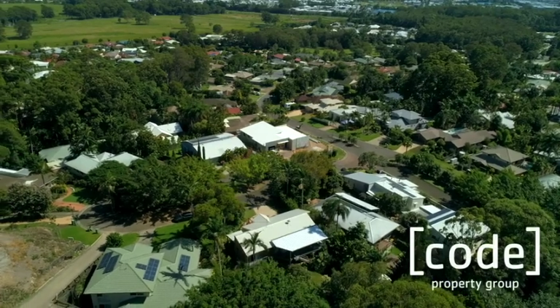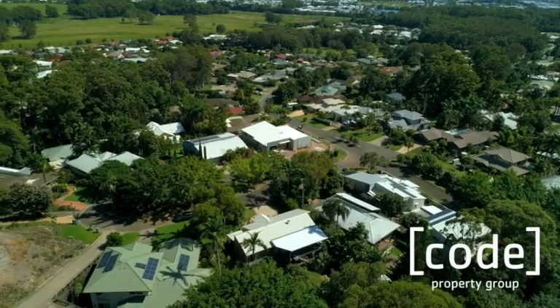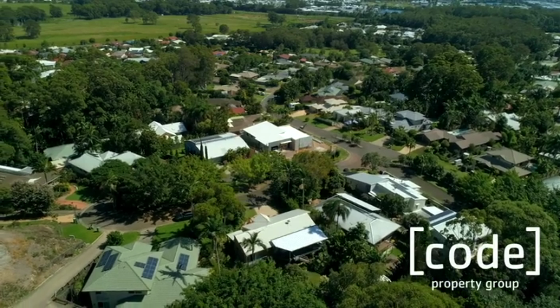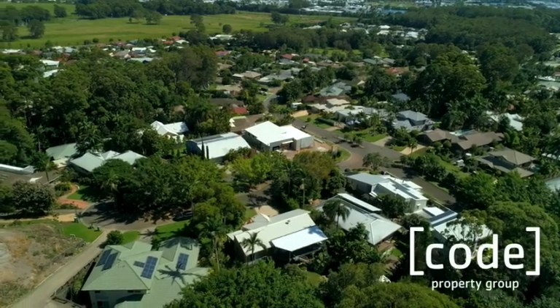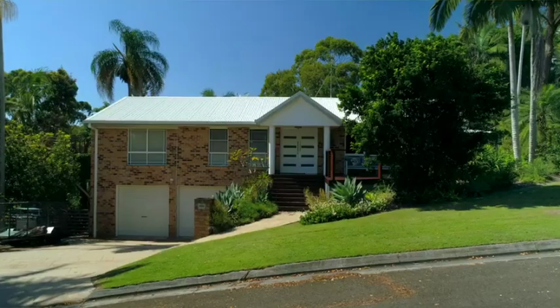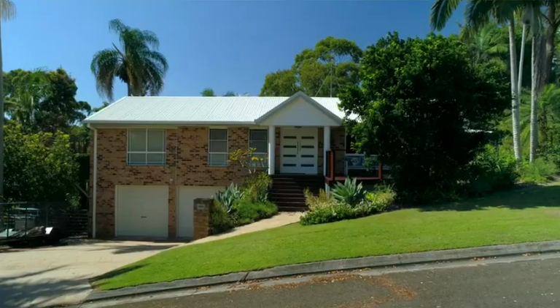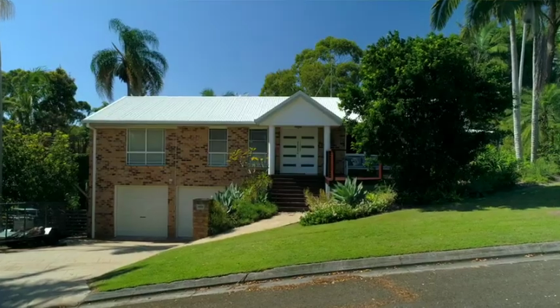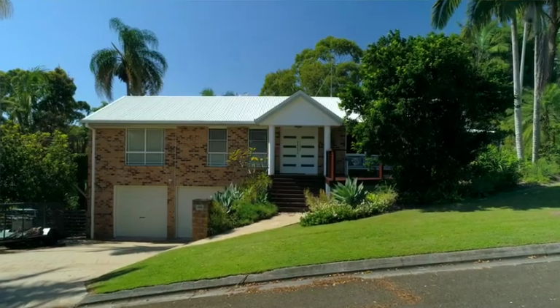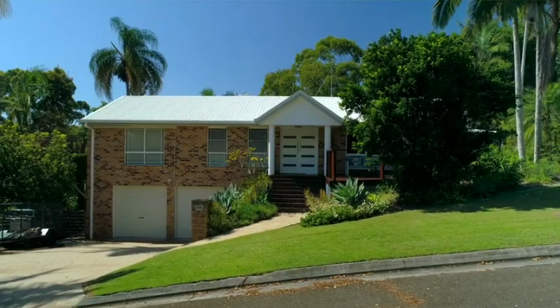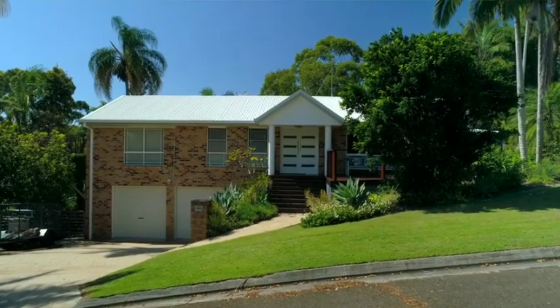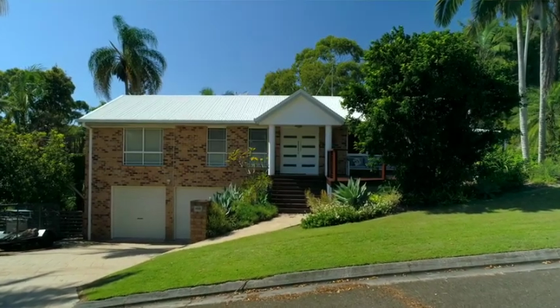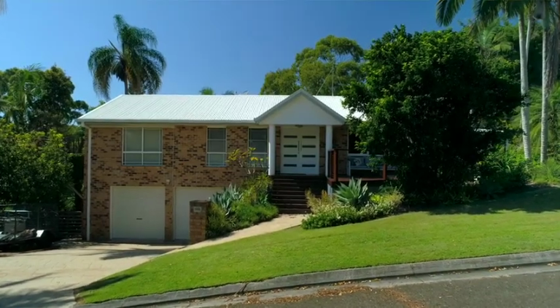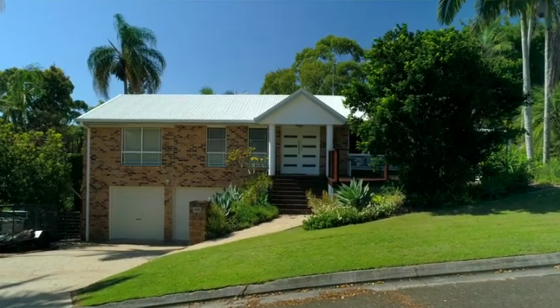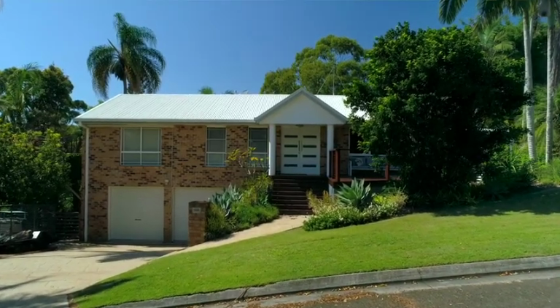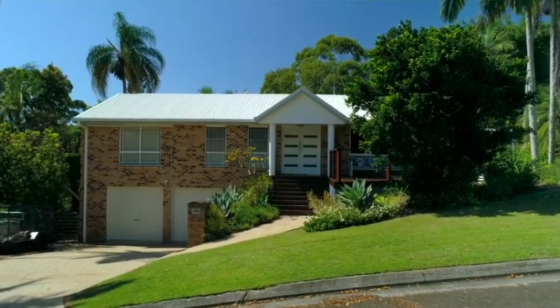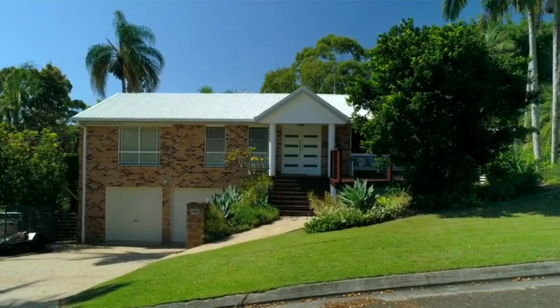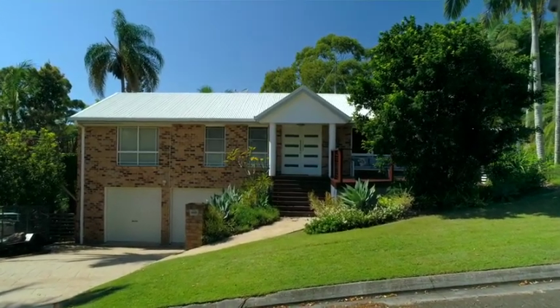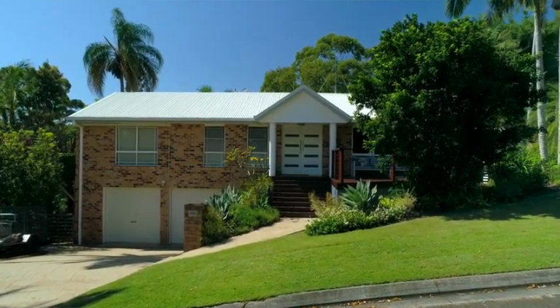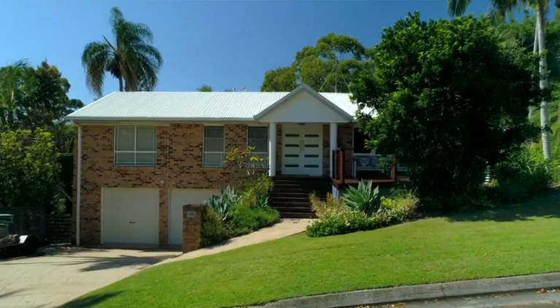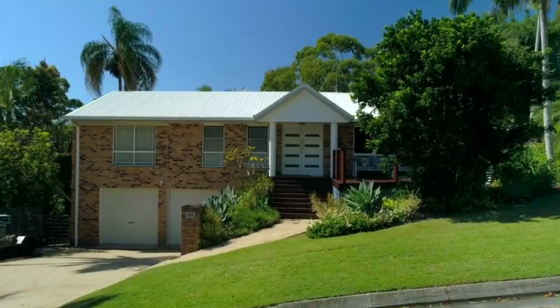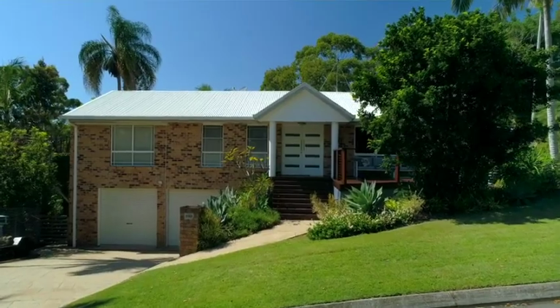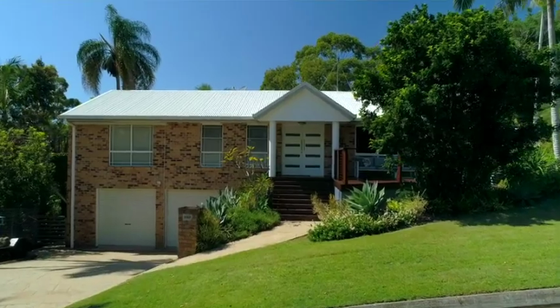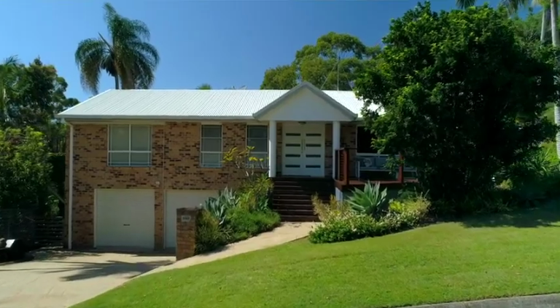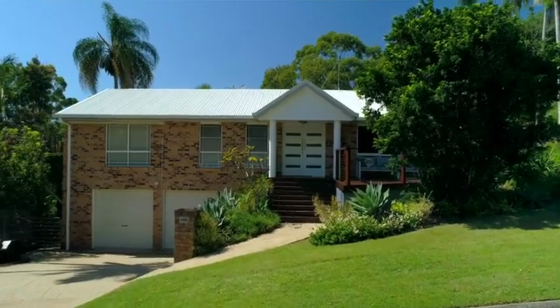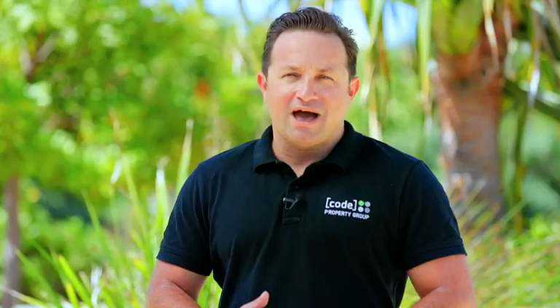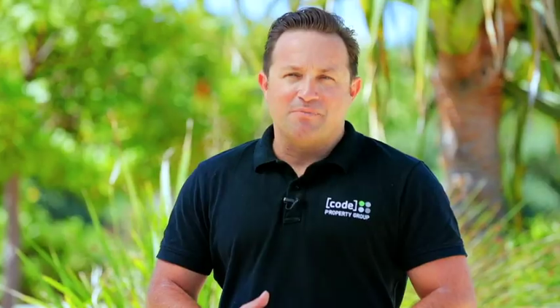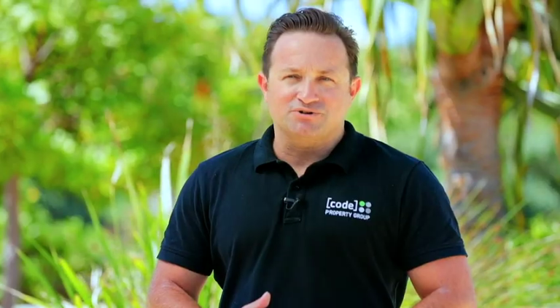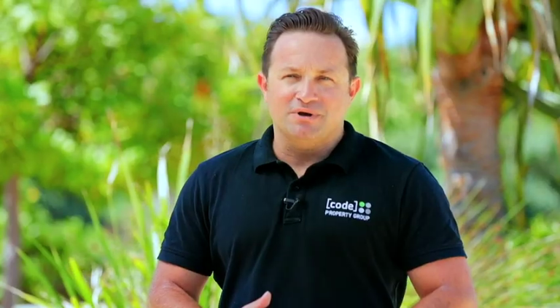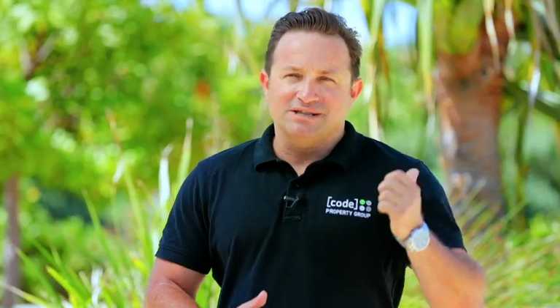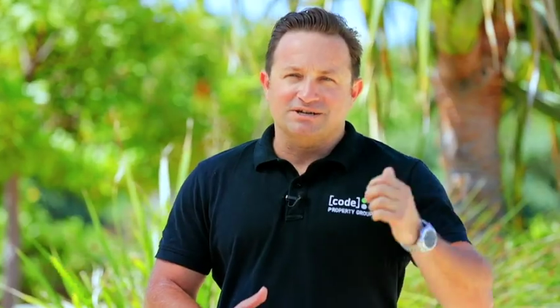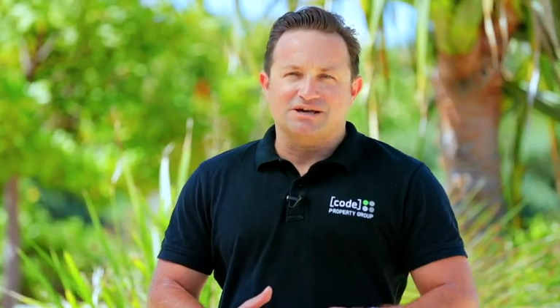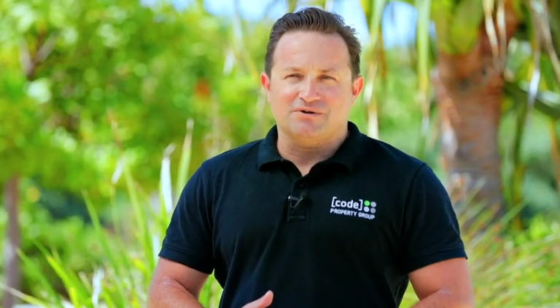Hi, I'm Matt Glynn from Code Property Group, and welcome to my latest listing here at 5 Hickory Court, Budrum. Let's go take a look.